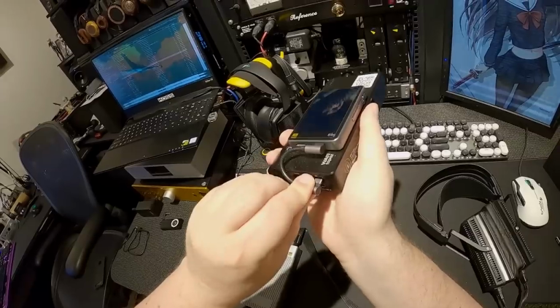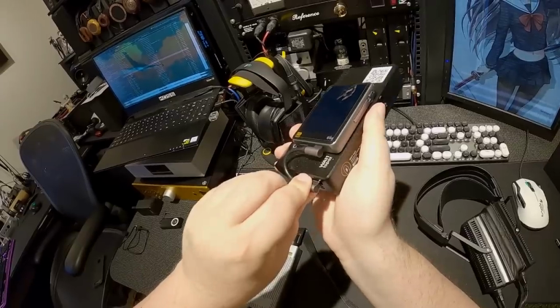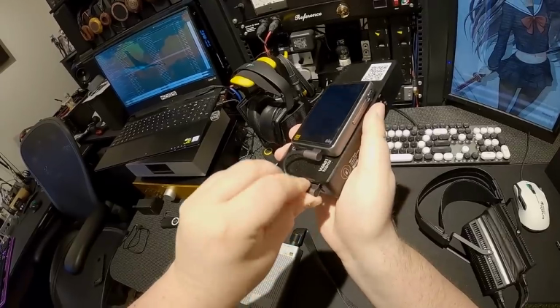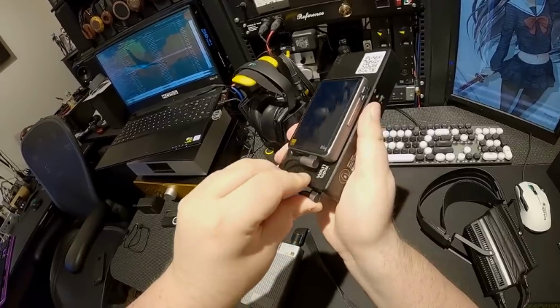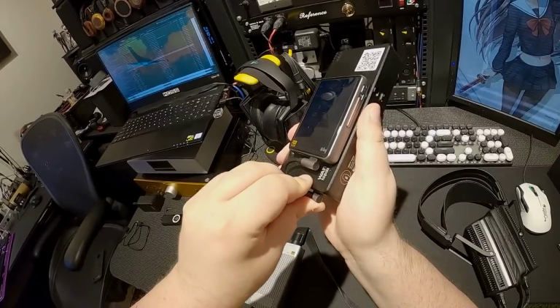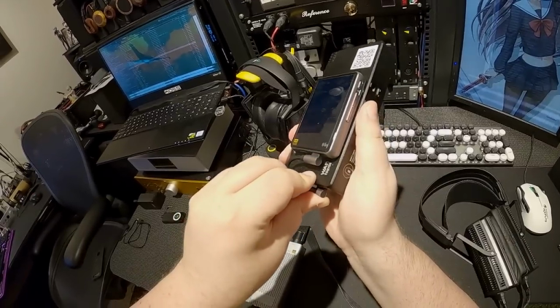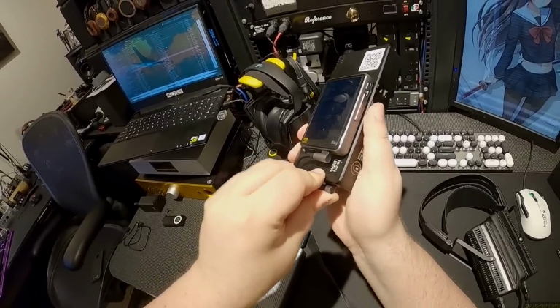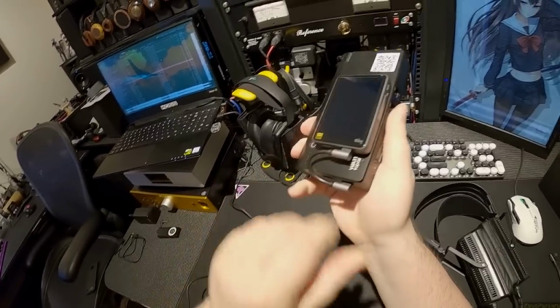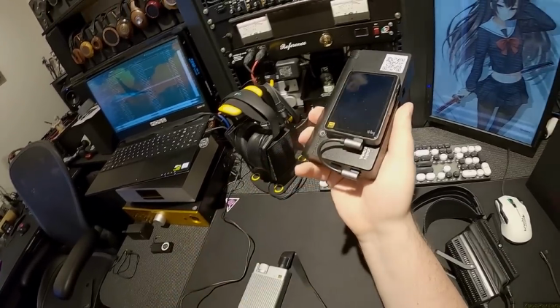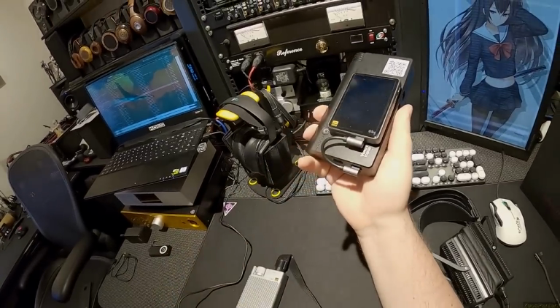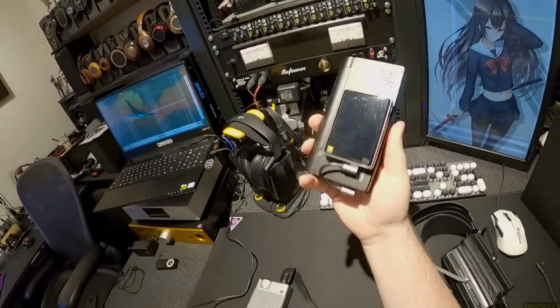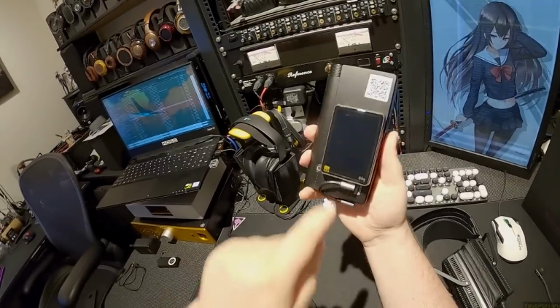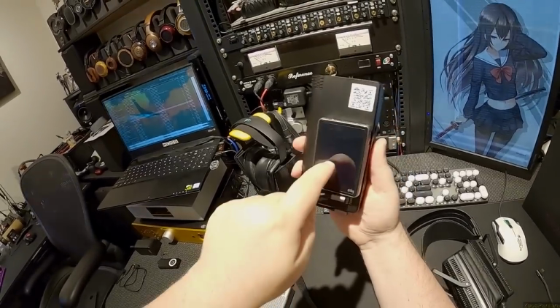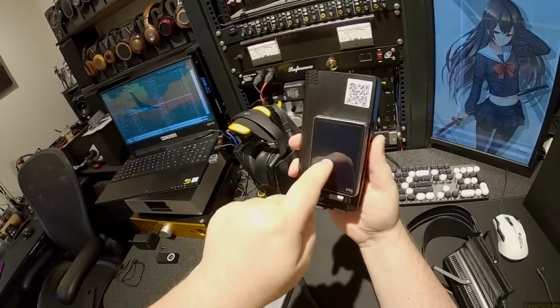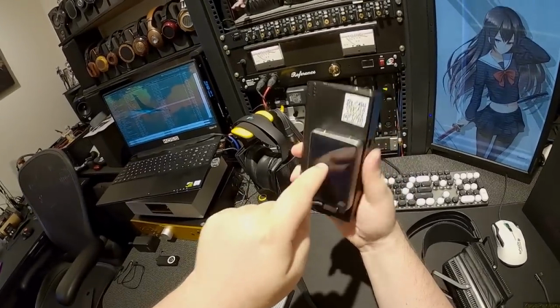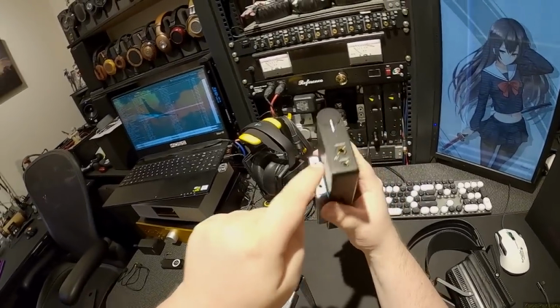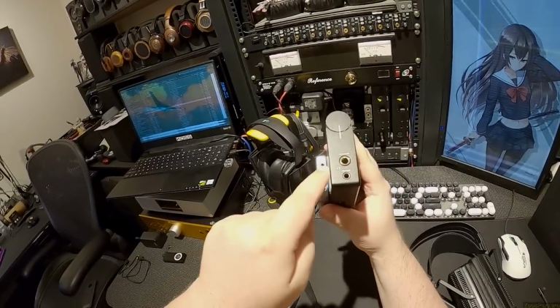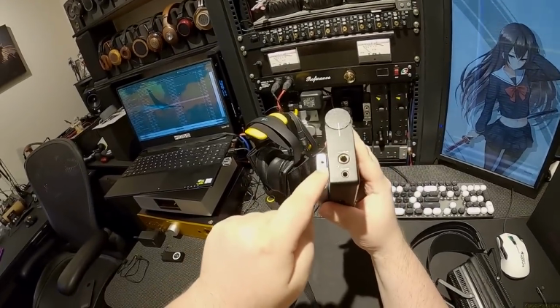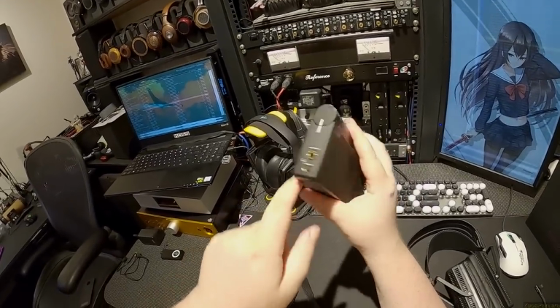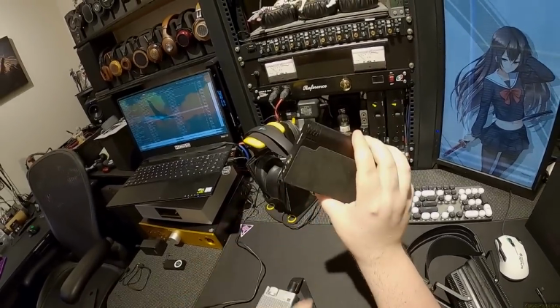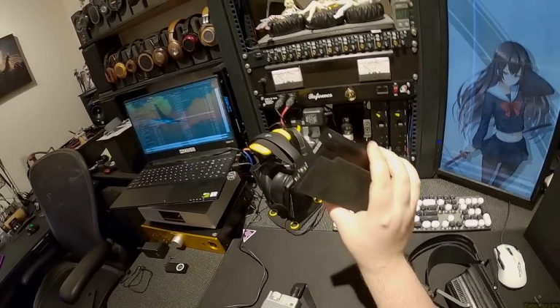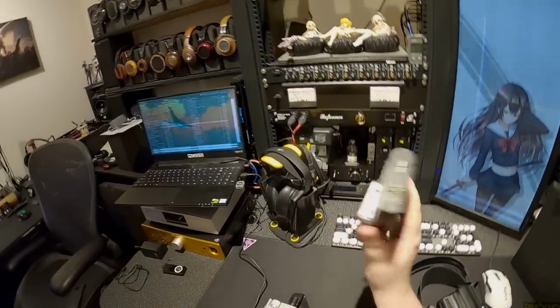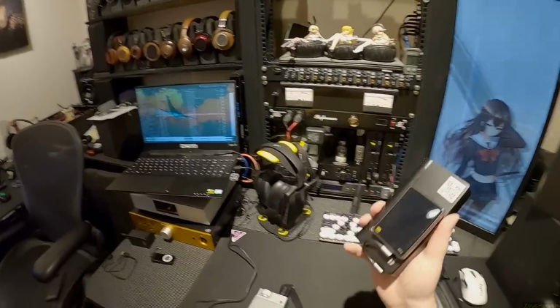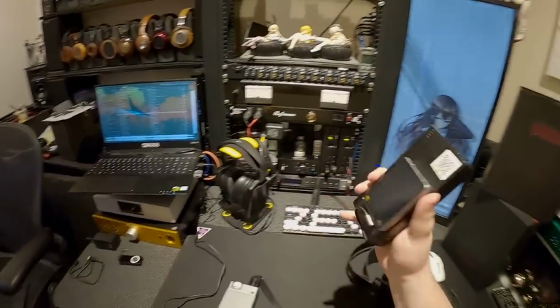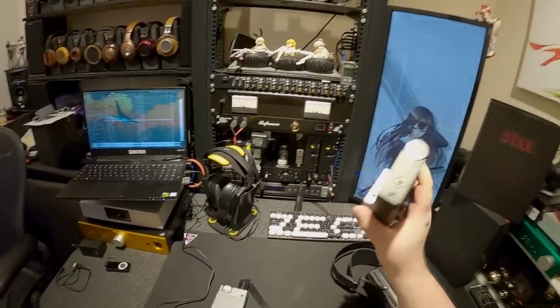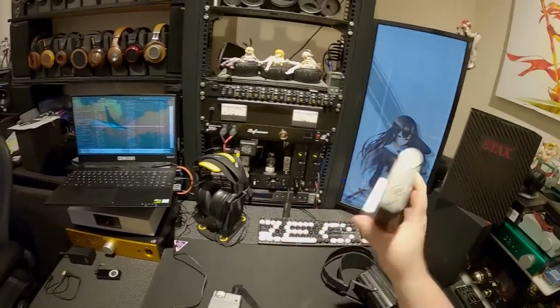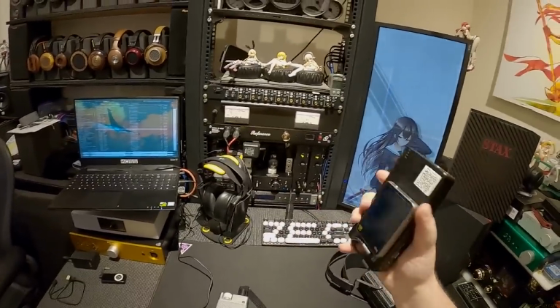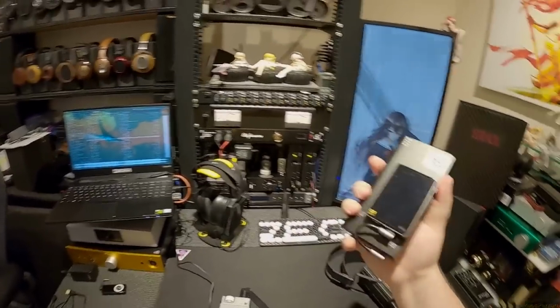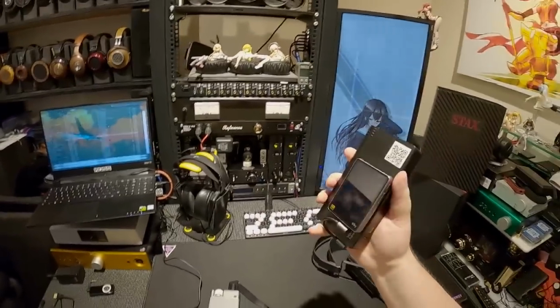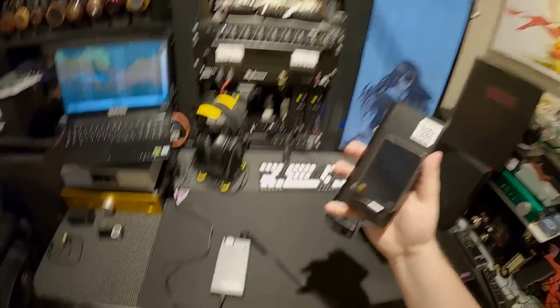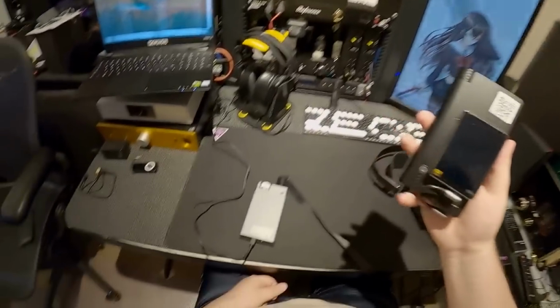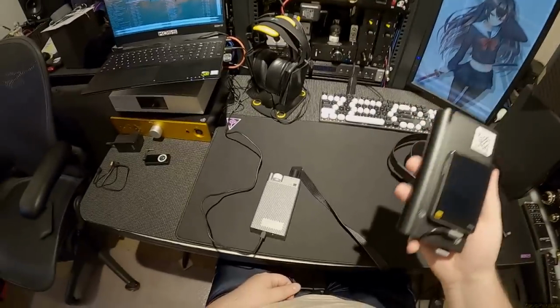If I plug this in with the little wire, this uses that as the amp and it's one of the best portable solutions ever.